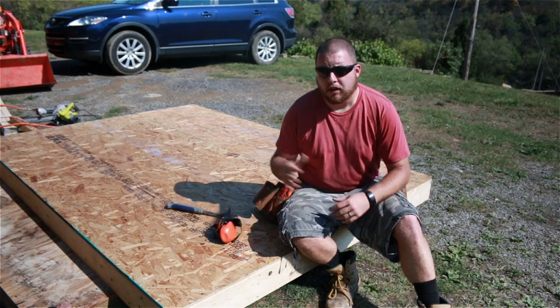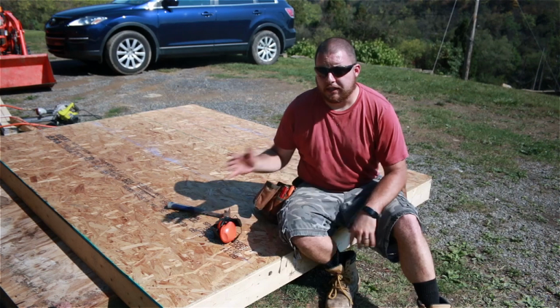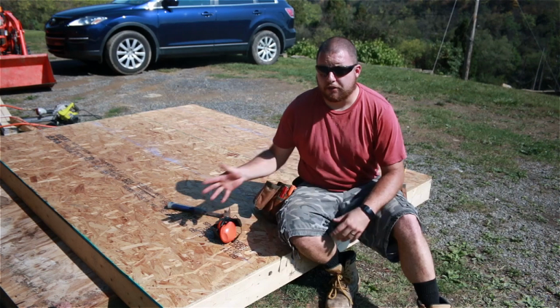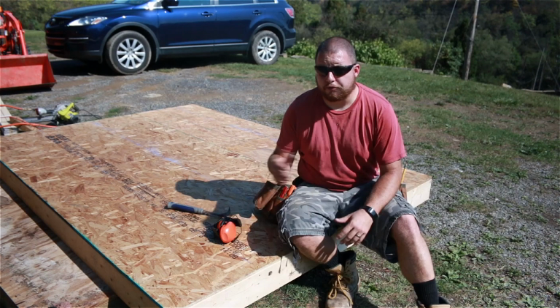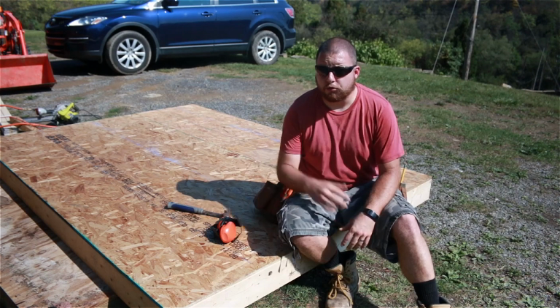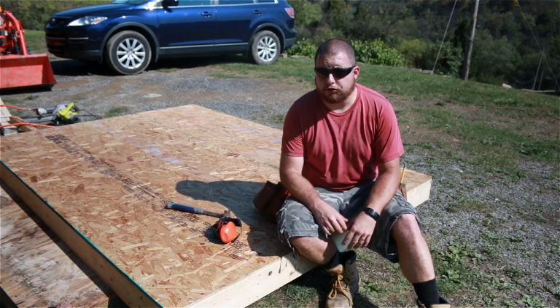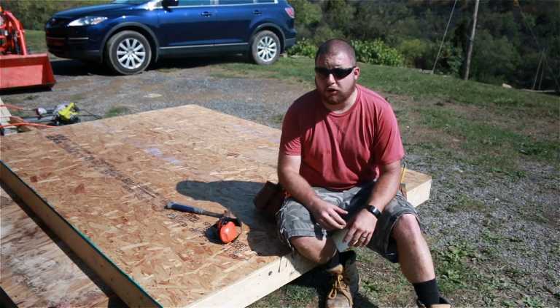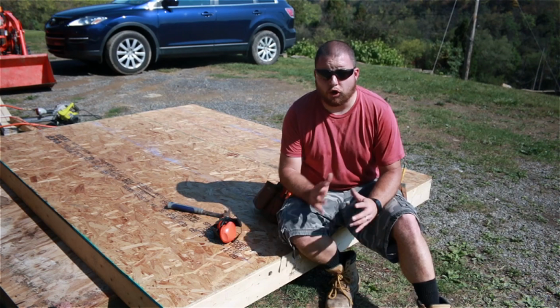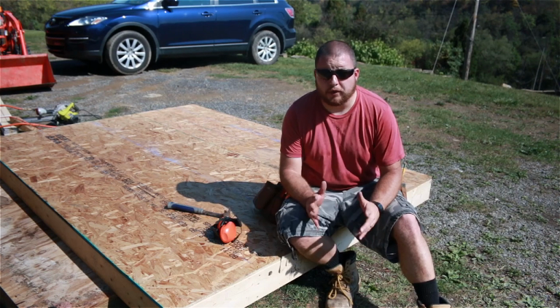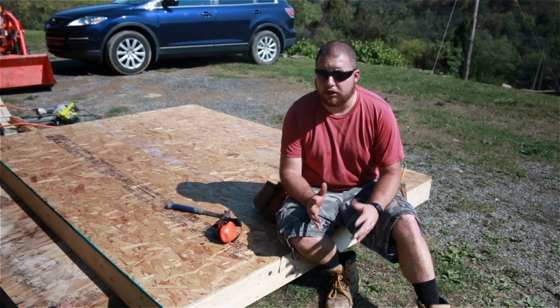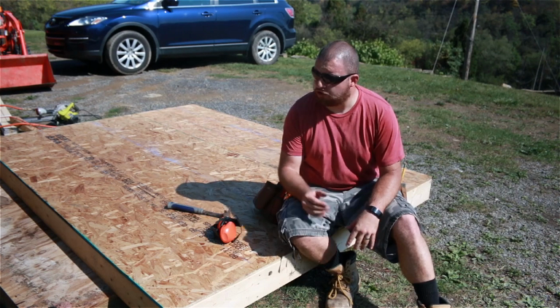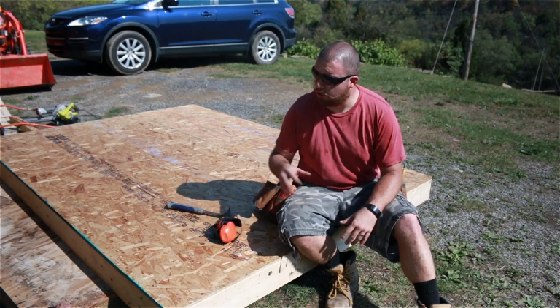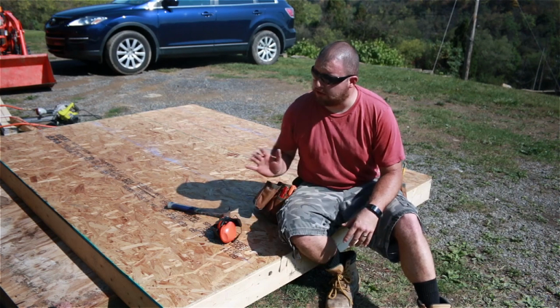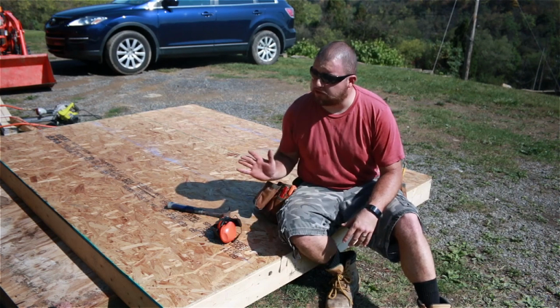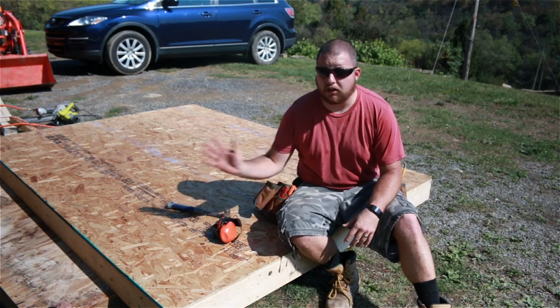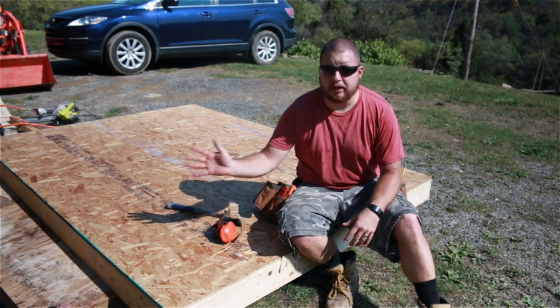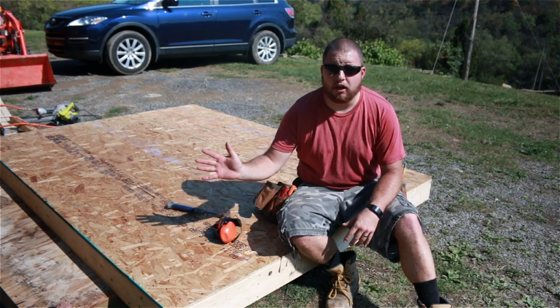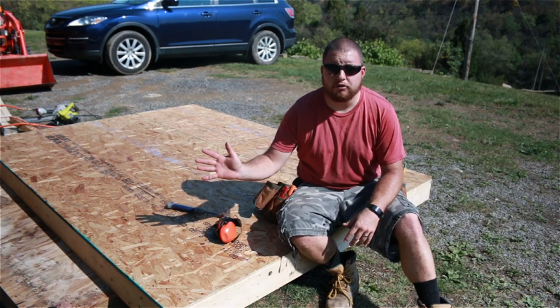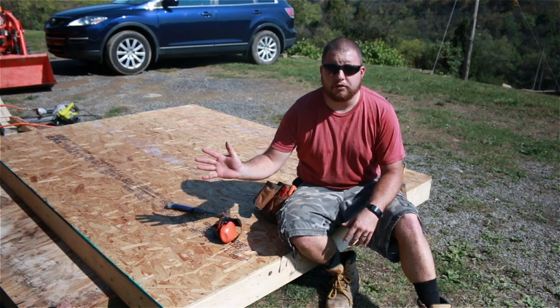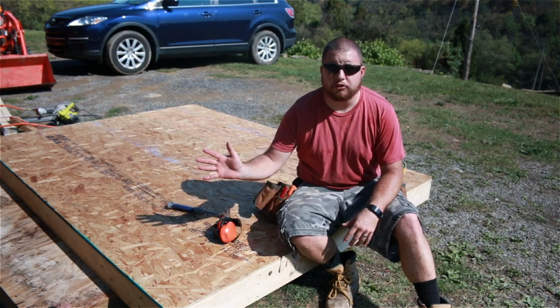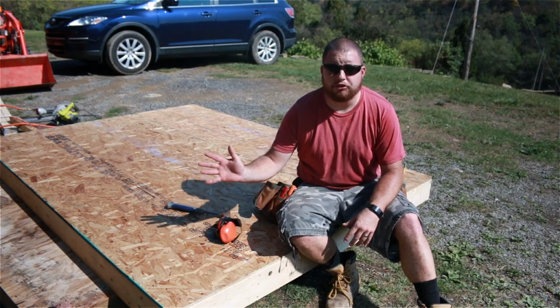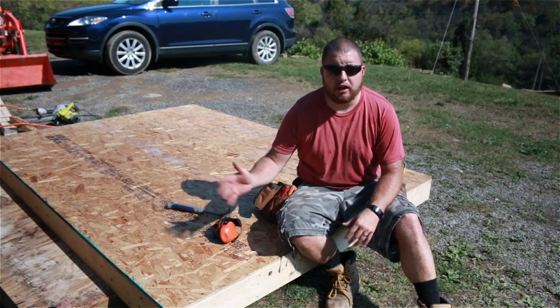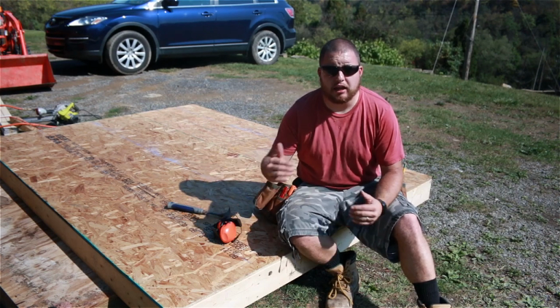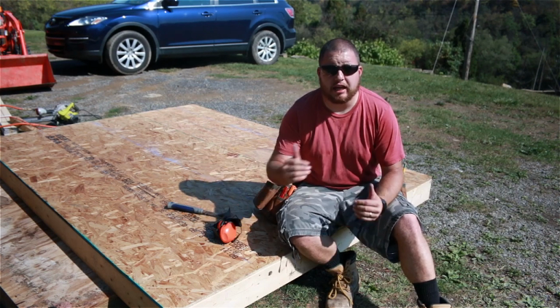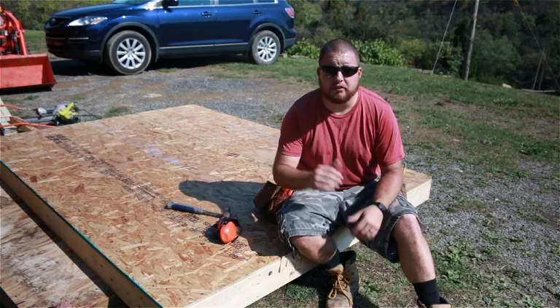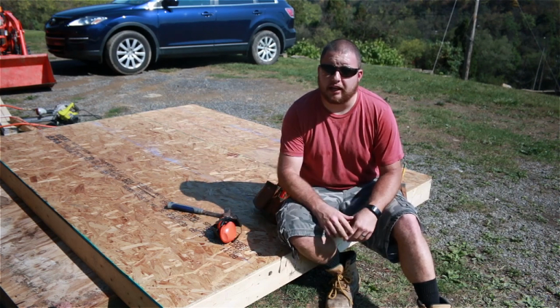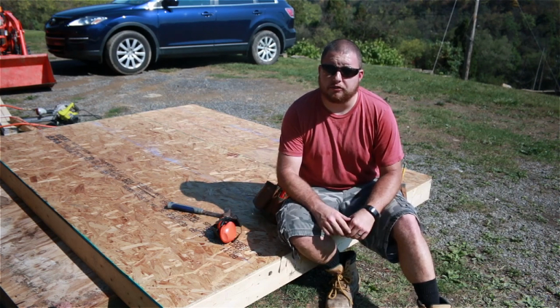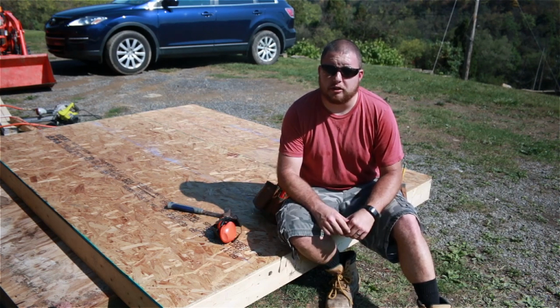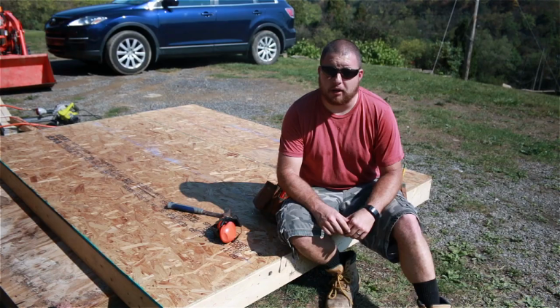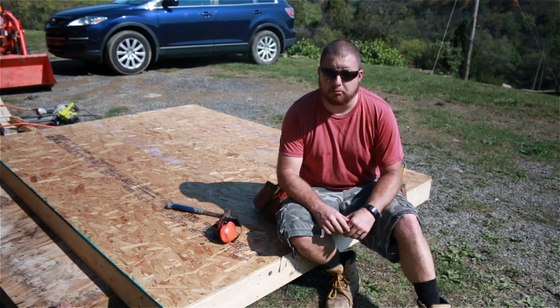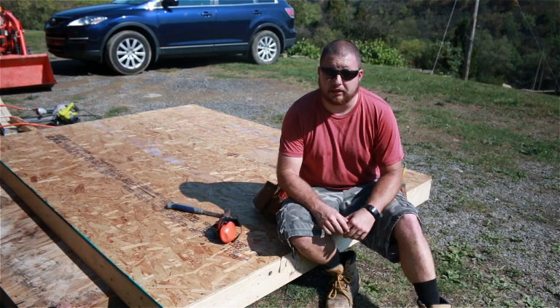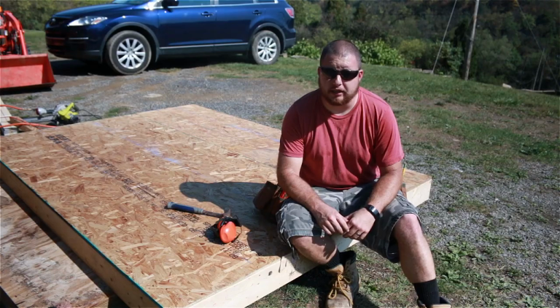Now that our floor is done, all we need to do is slide it underneath our shed and nail it down to the bottom plate.